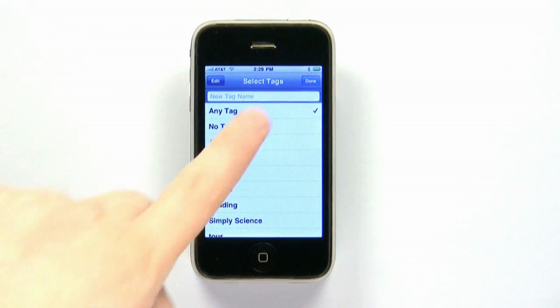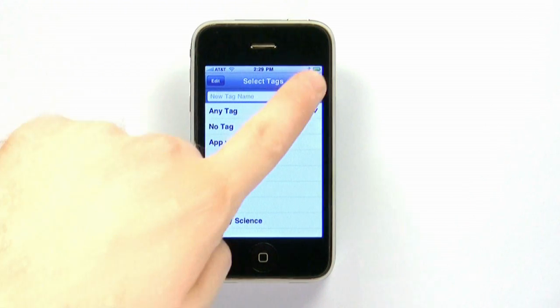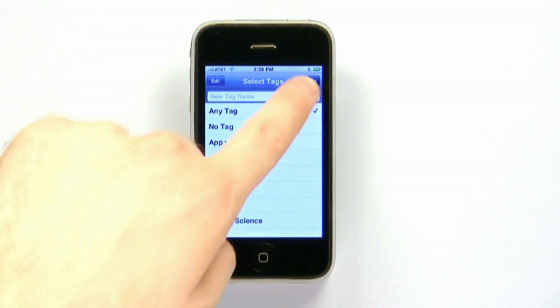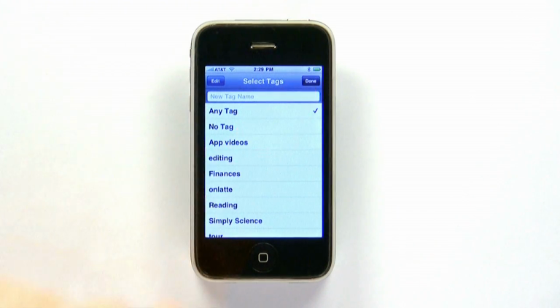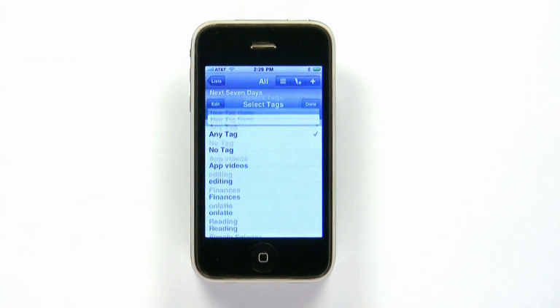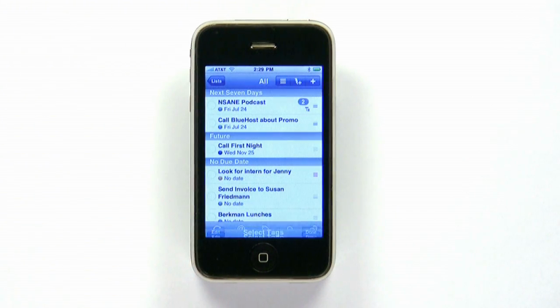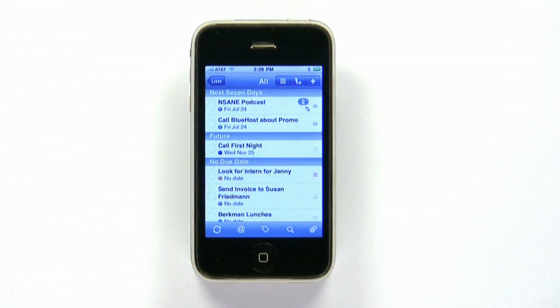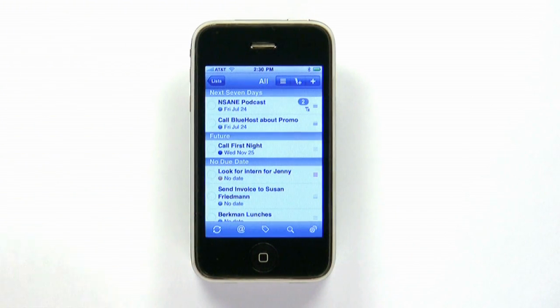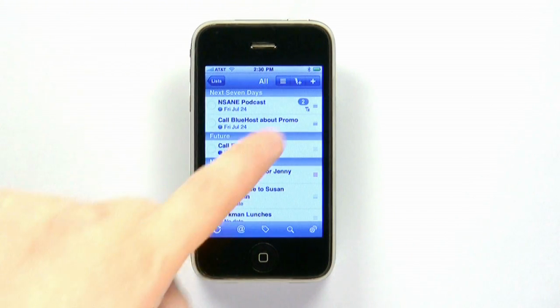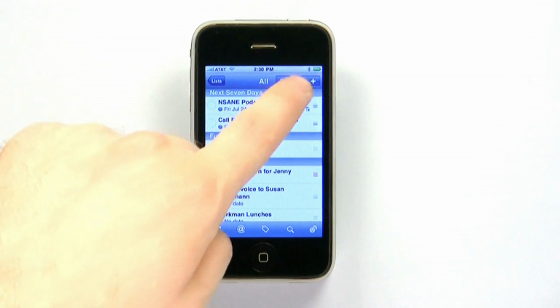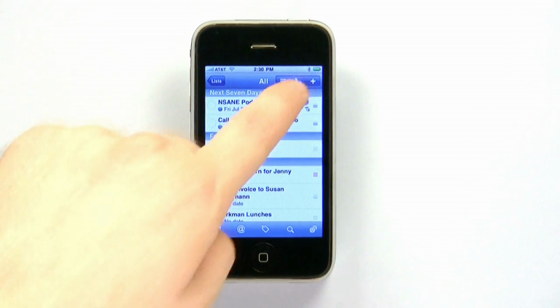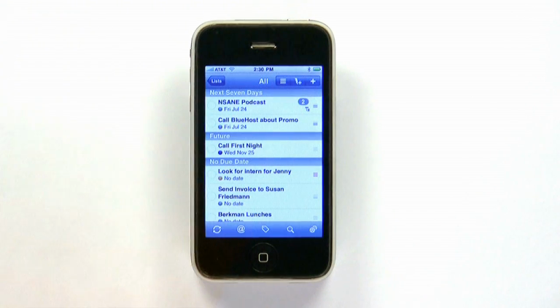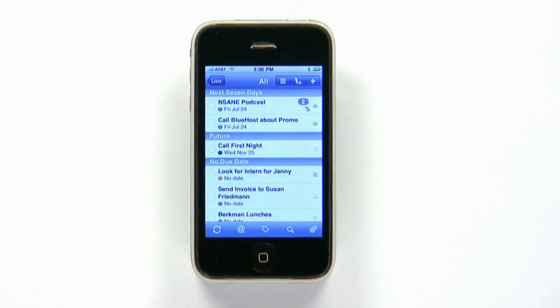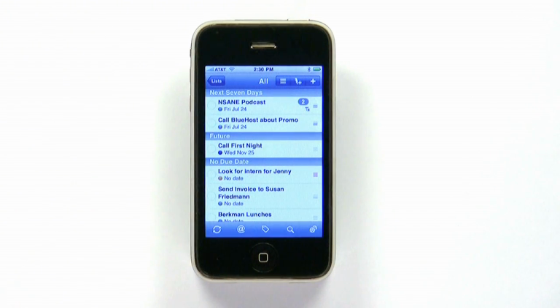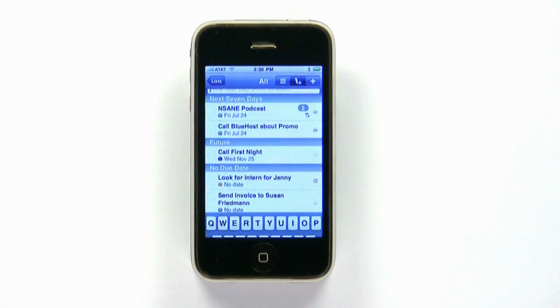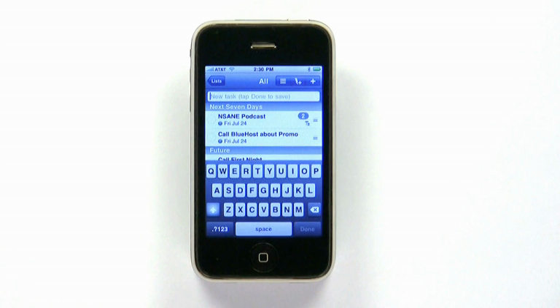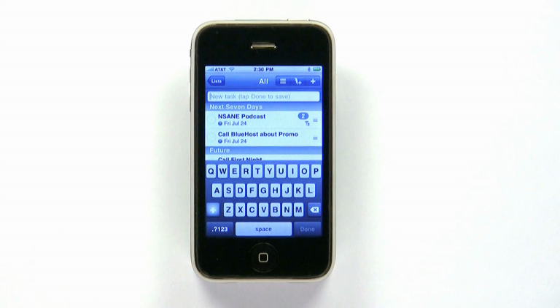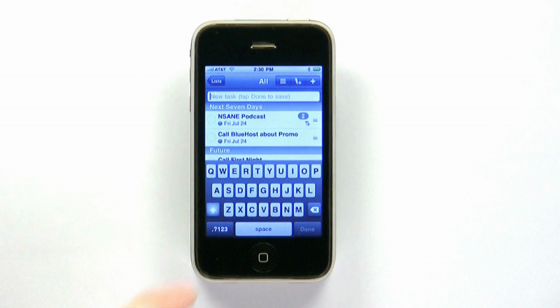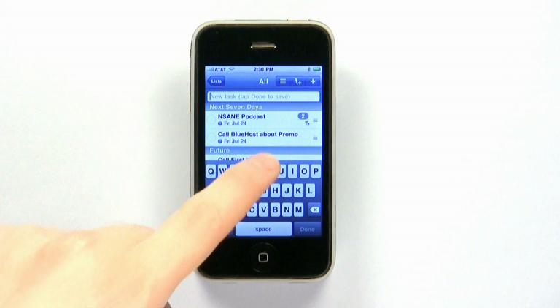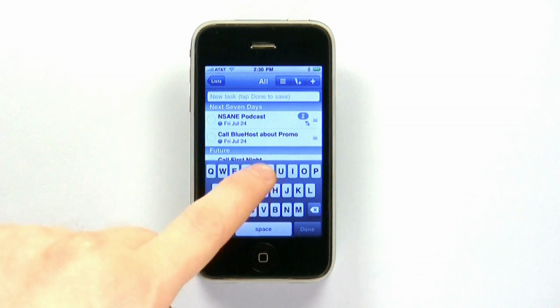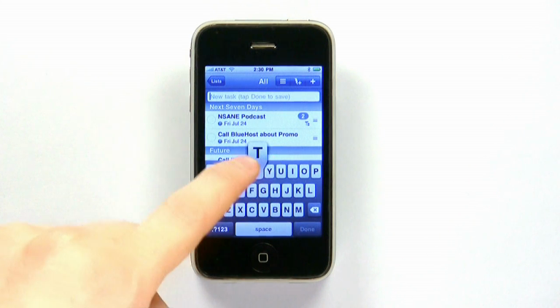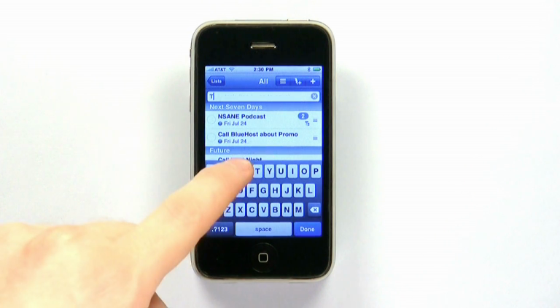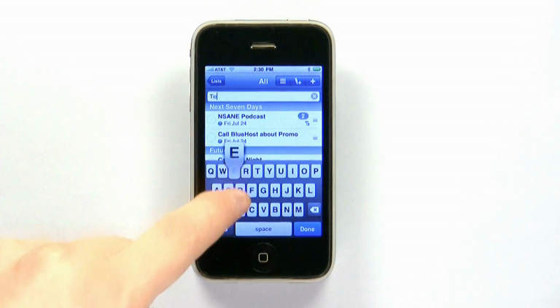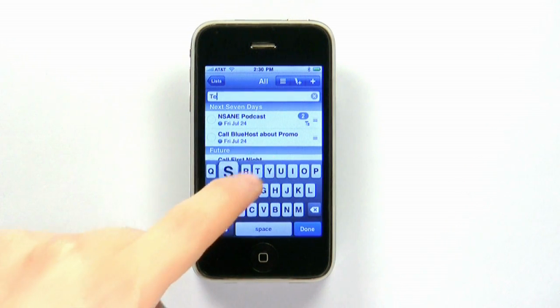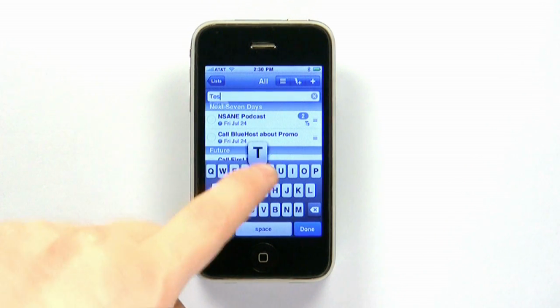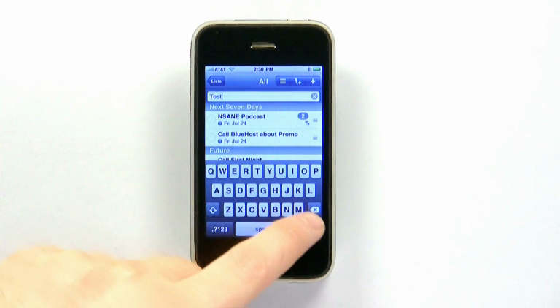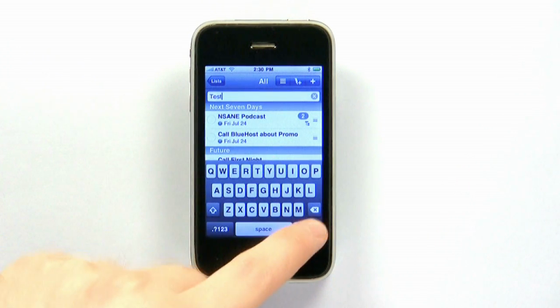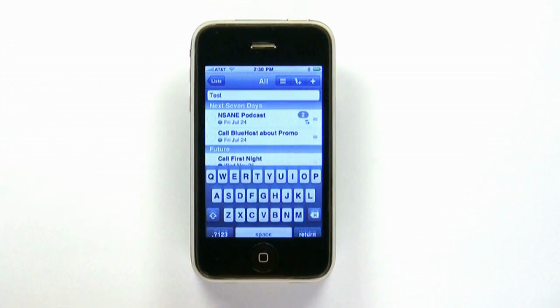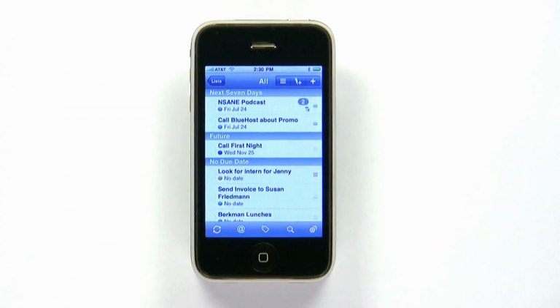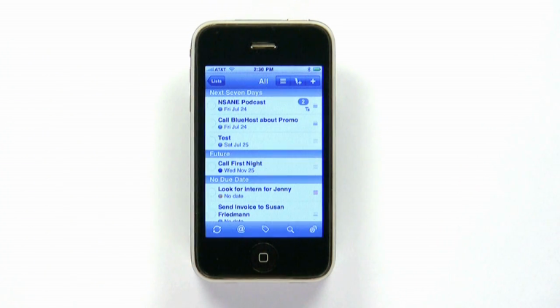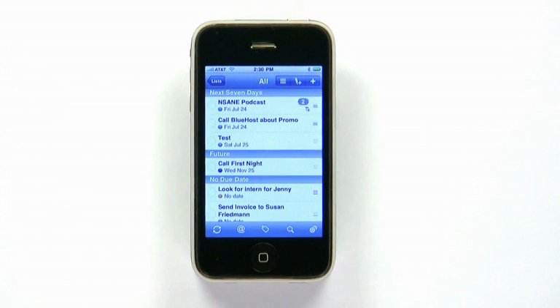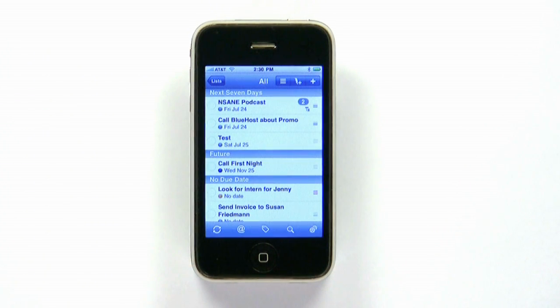Creating a new task couldn't be easier. The Quick Task button lets you enter a task immediately and auto-schedules it according to your preset preferences.